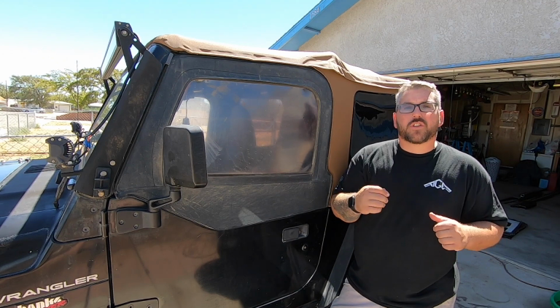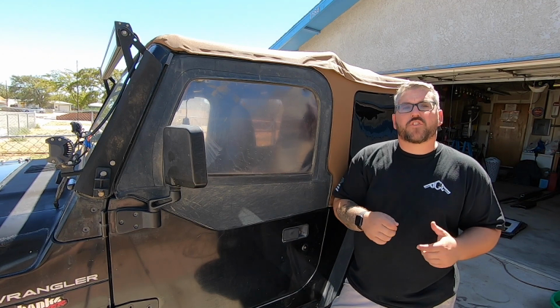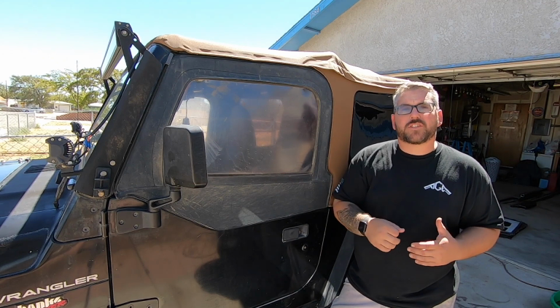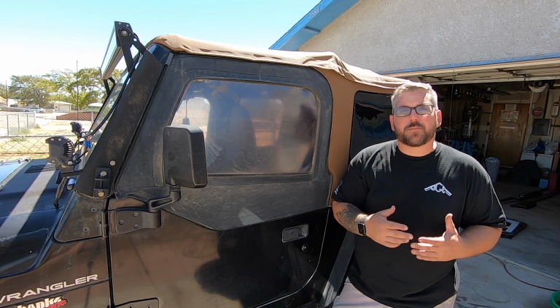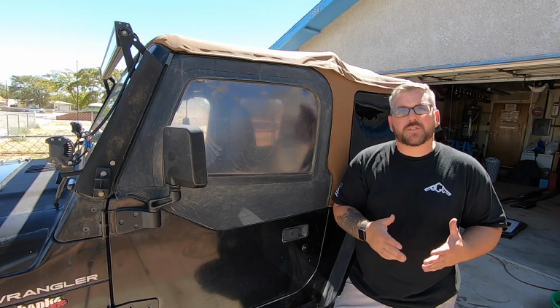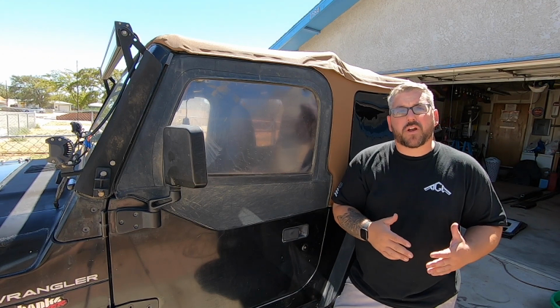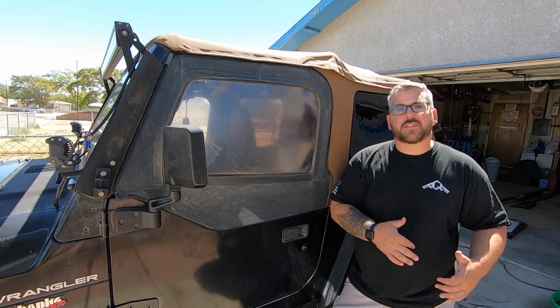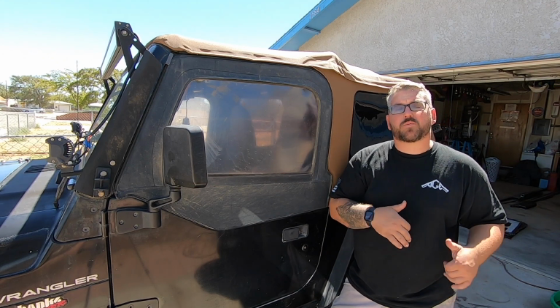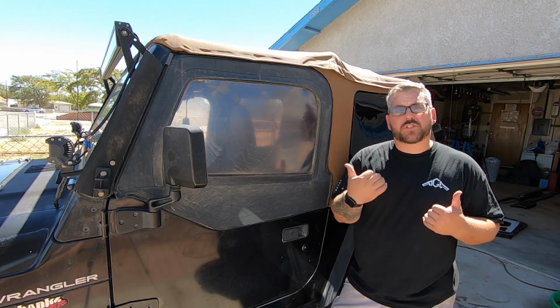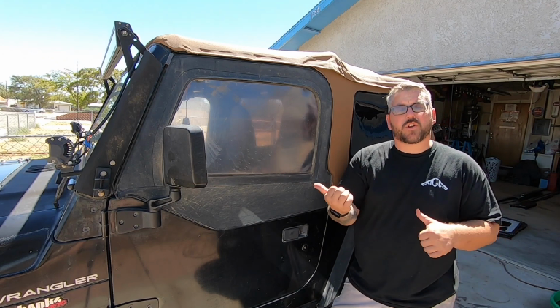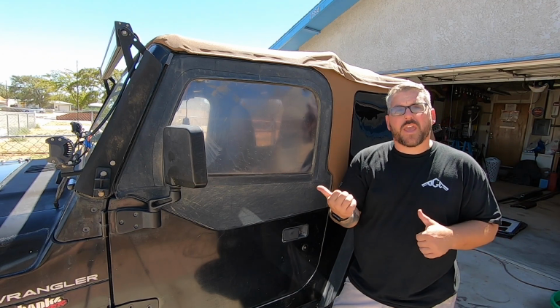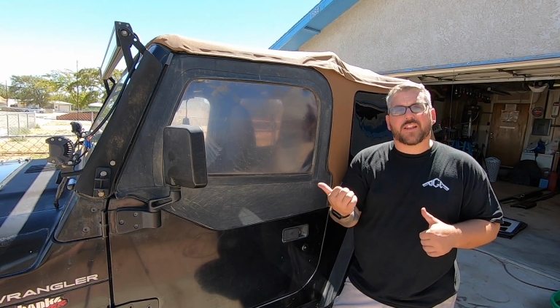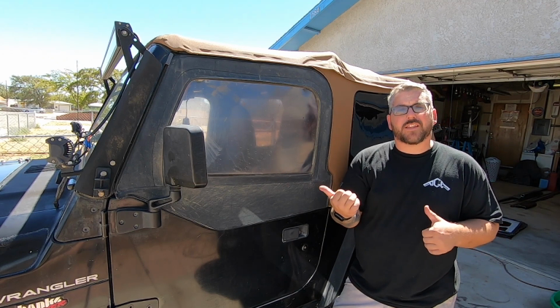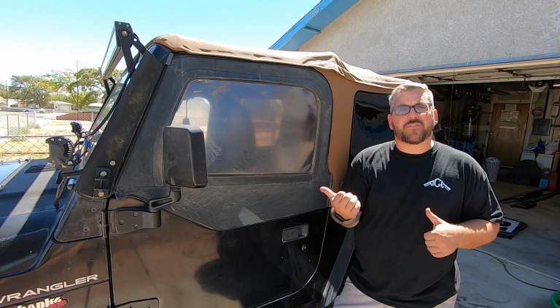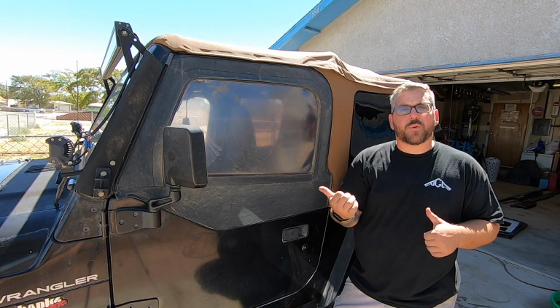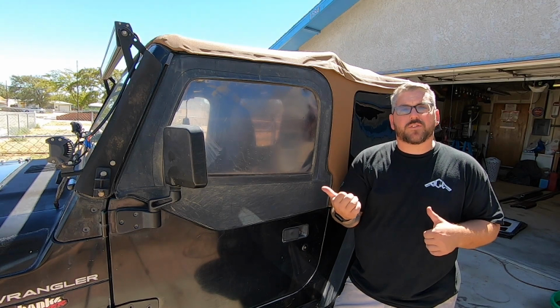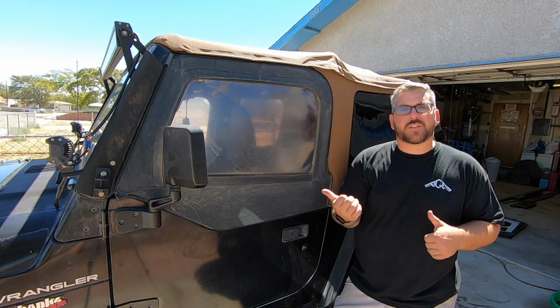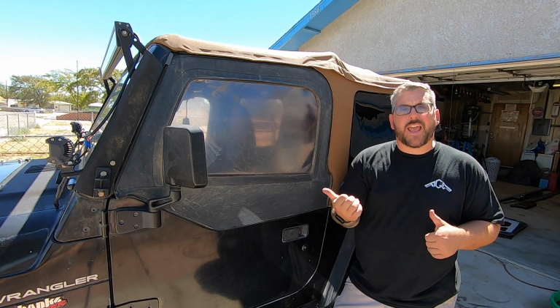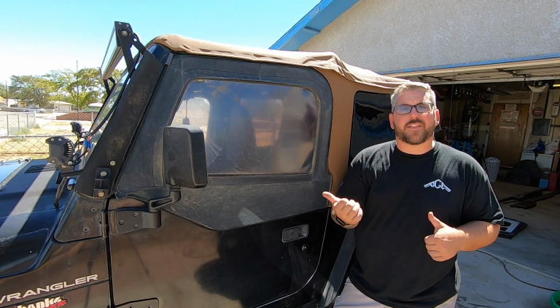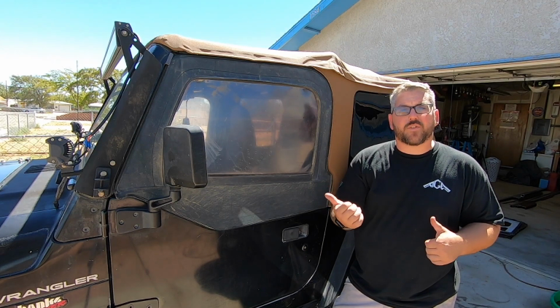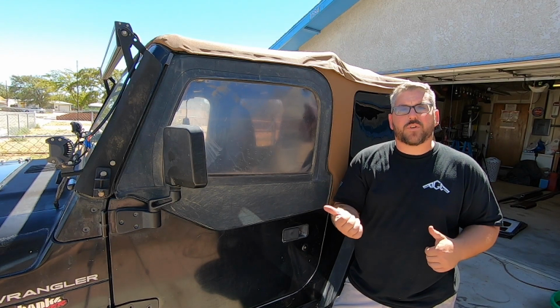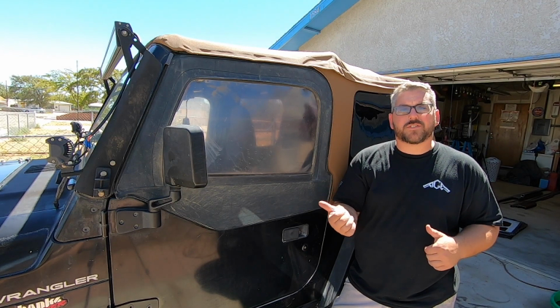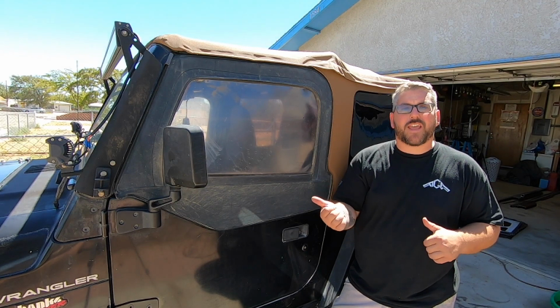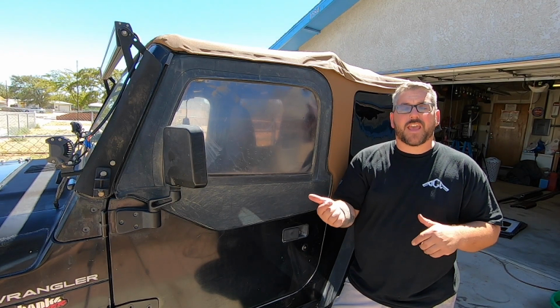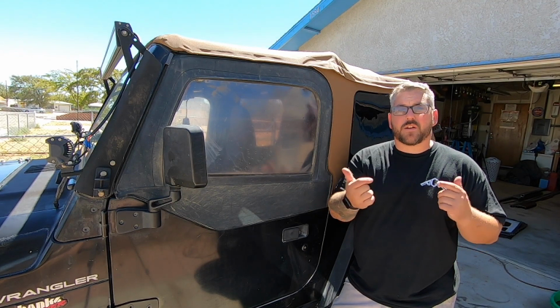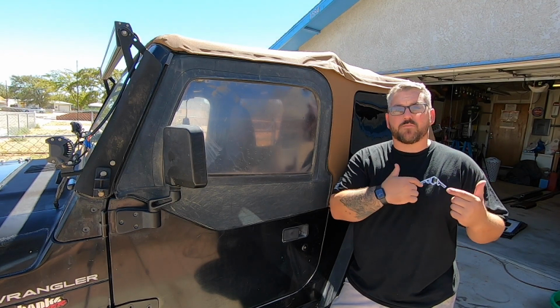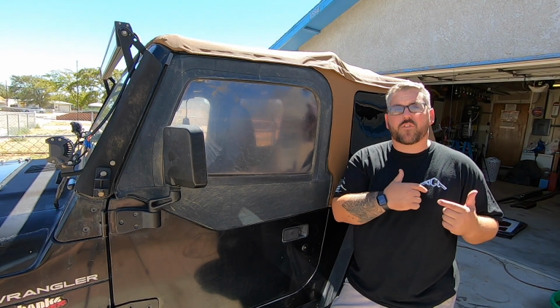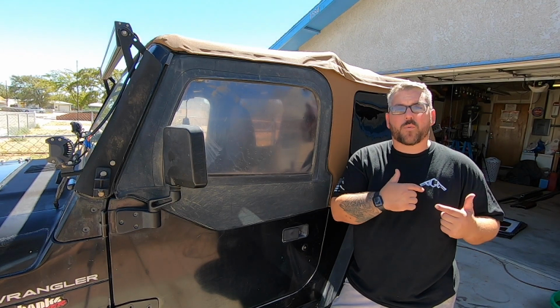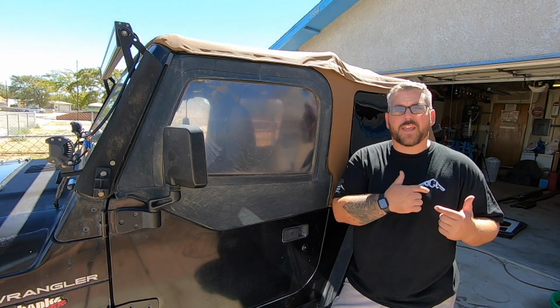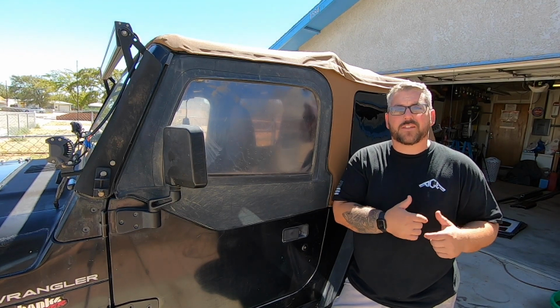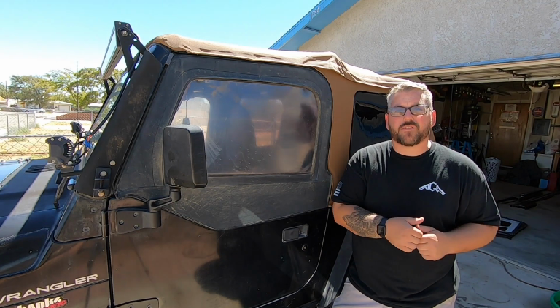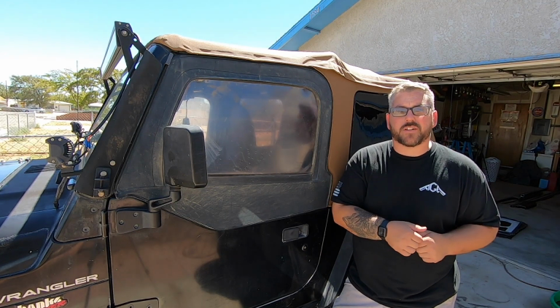The first step in this process, we're just going to go ahead and lift the windows out of the doors and move our way into the garage.